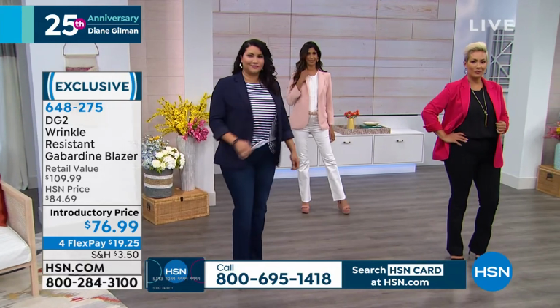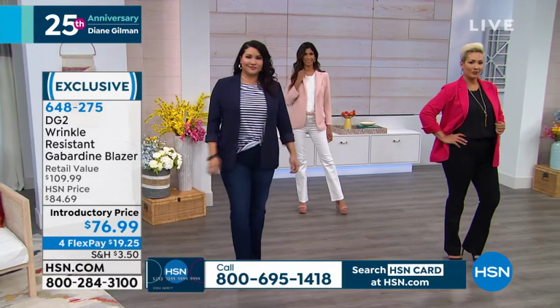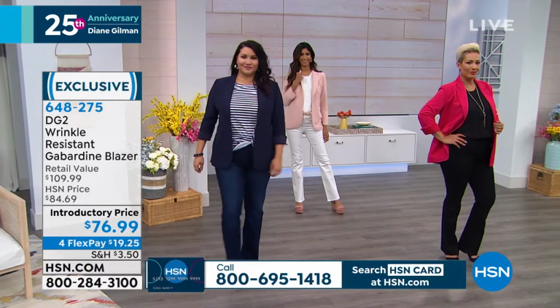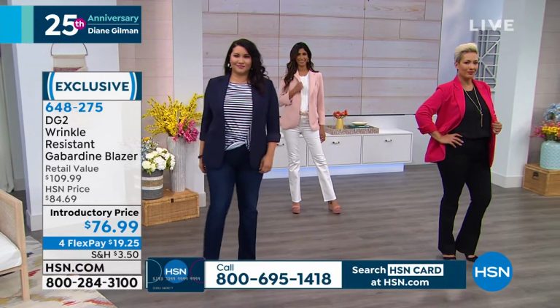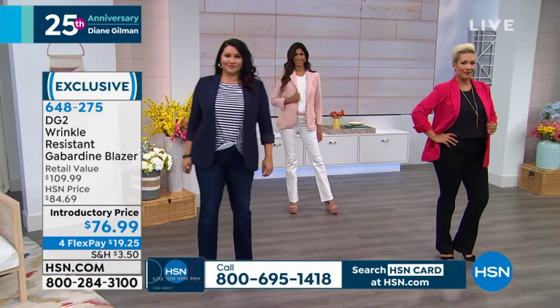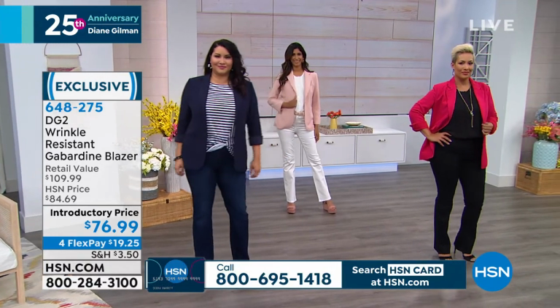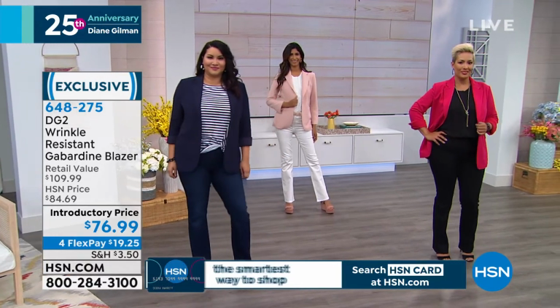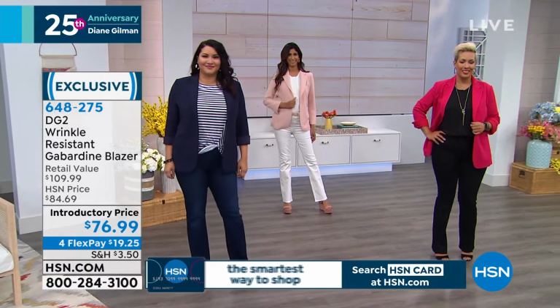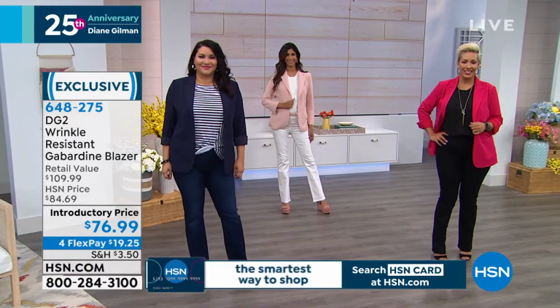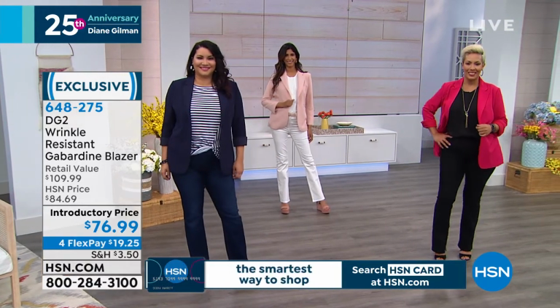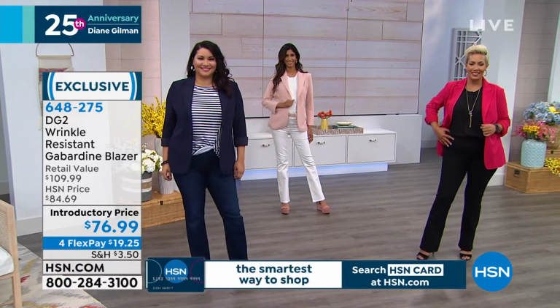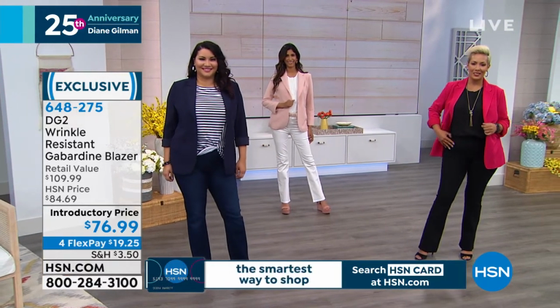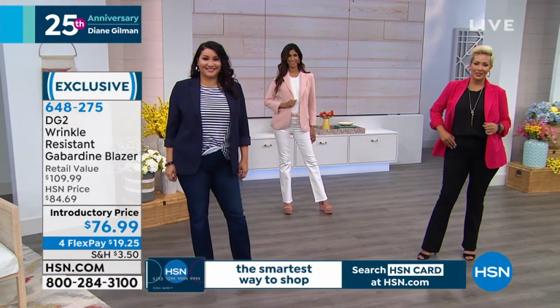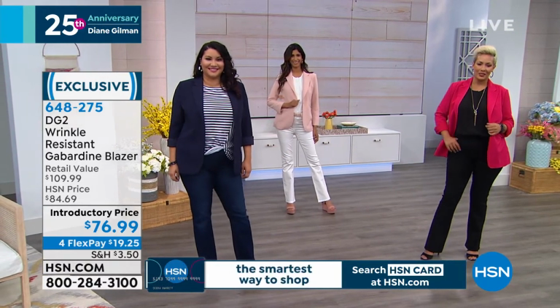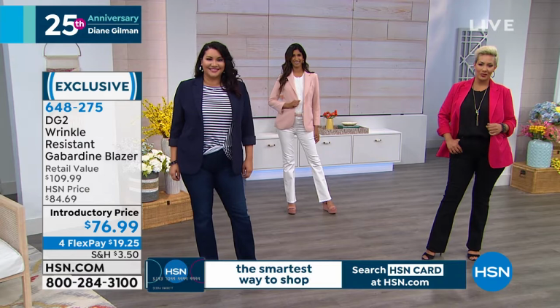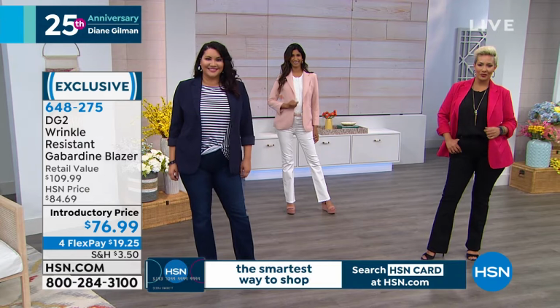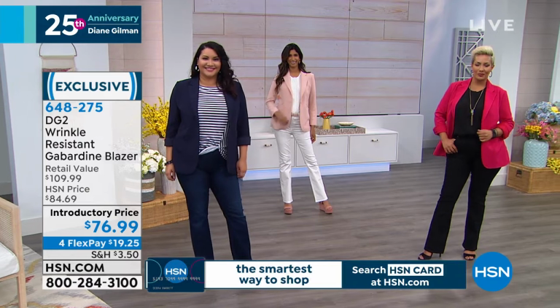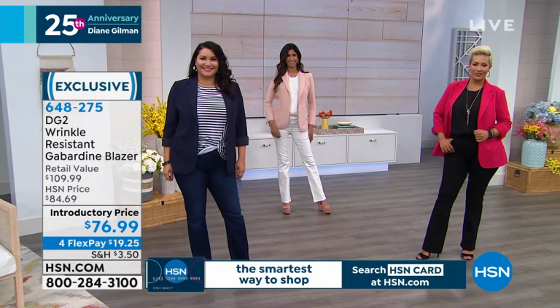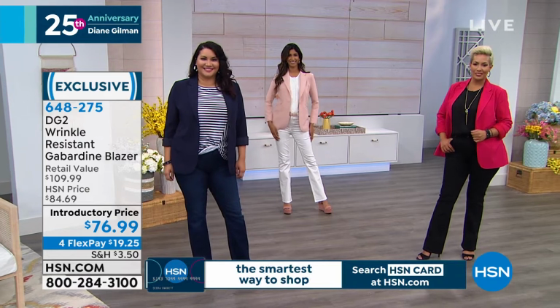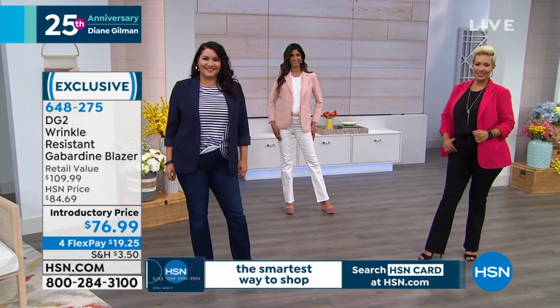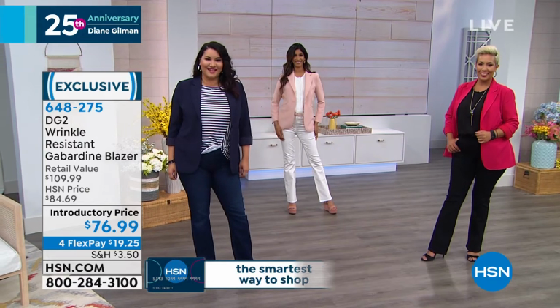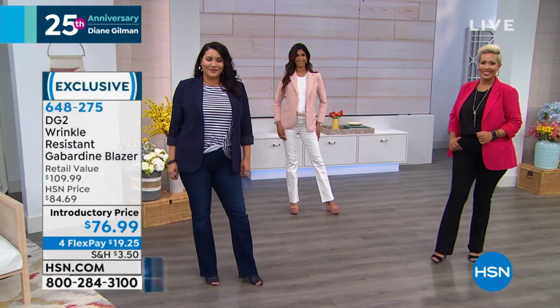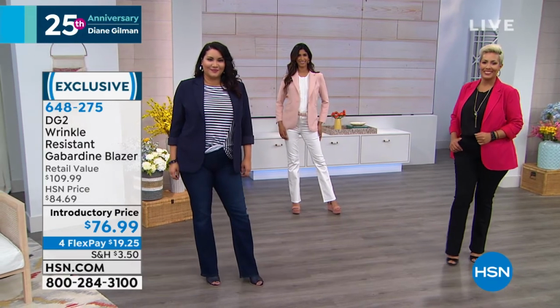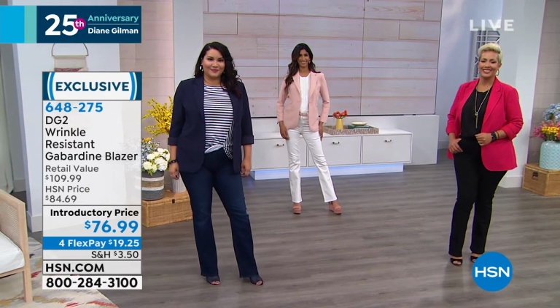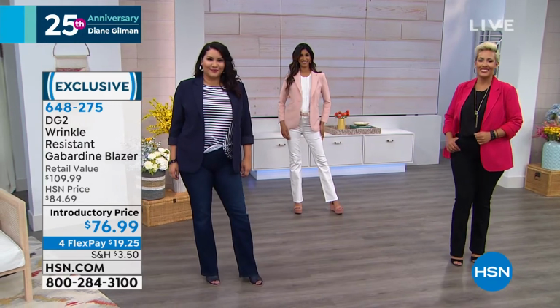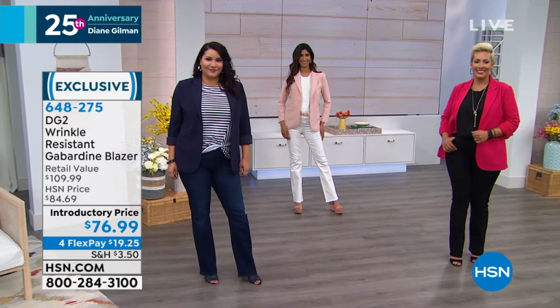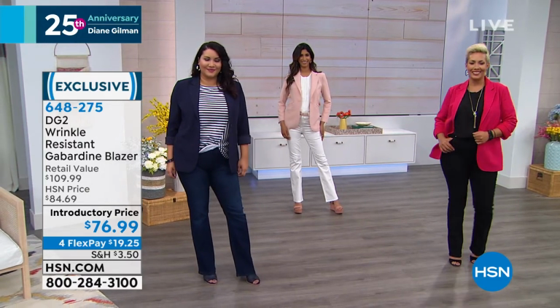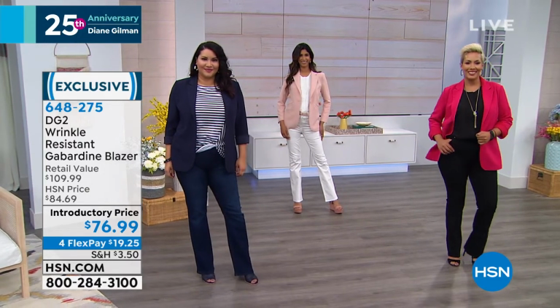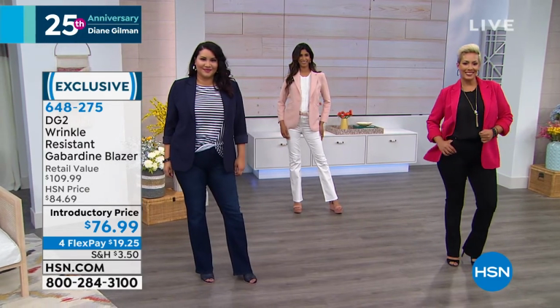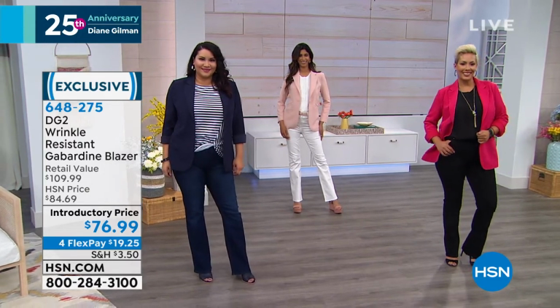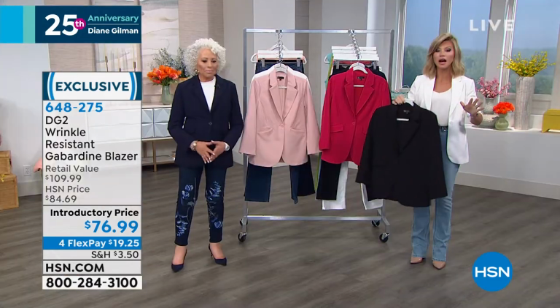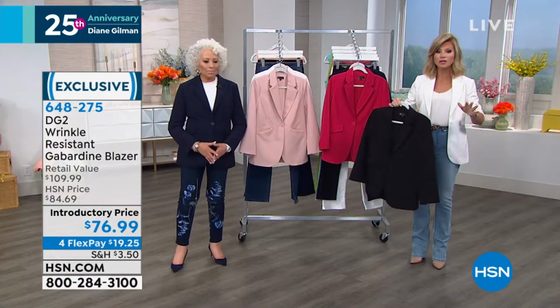It's on four flex pay — it is on four flex. I love that. It's something very special Diane did today for everybody. I want to go over the colors.